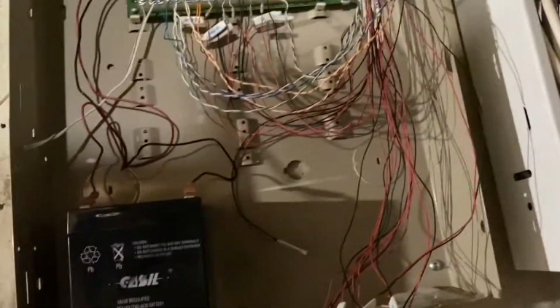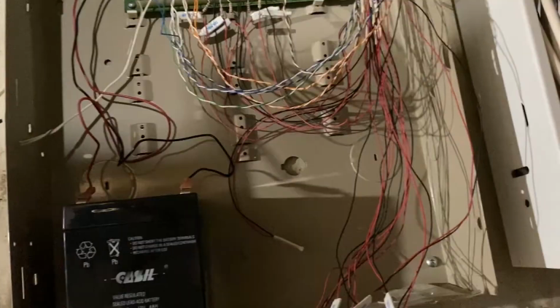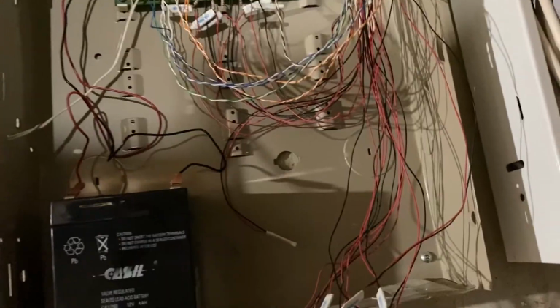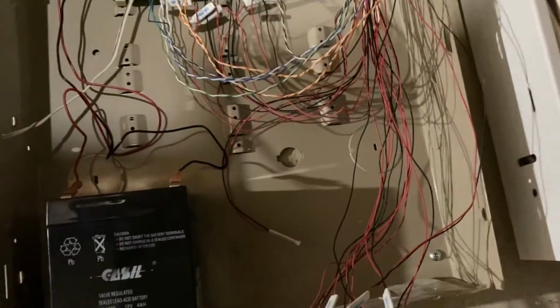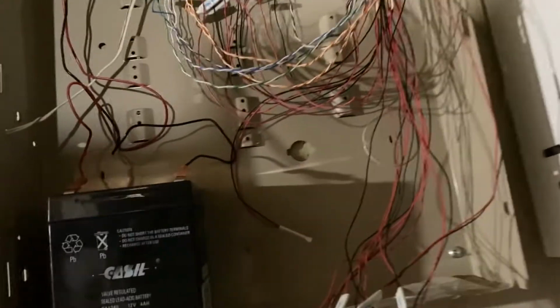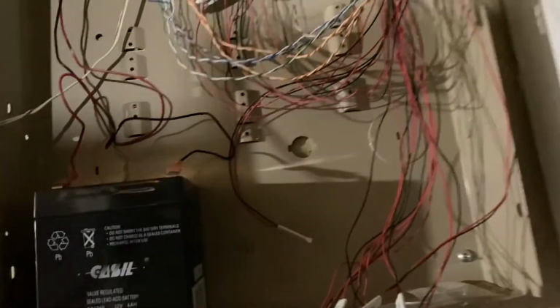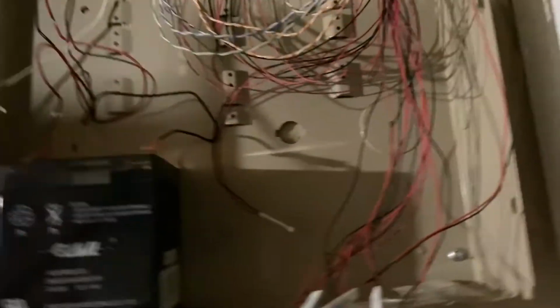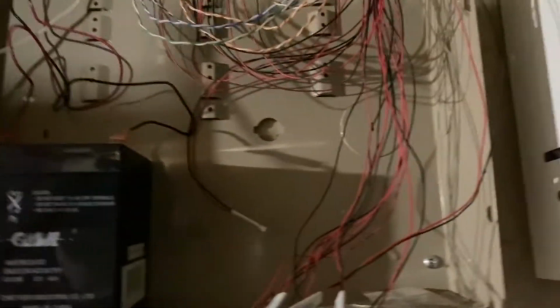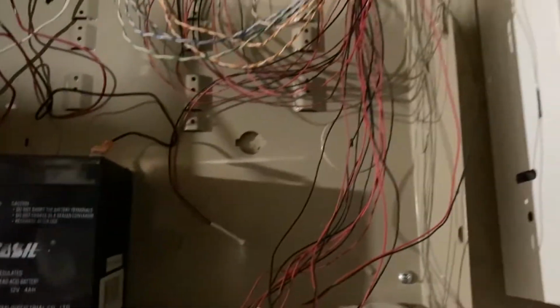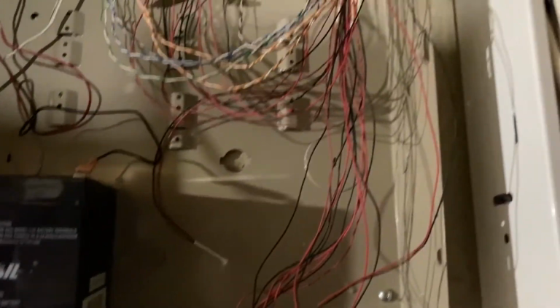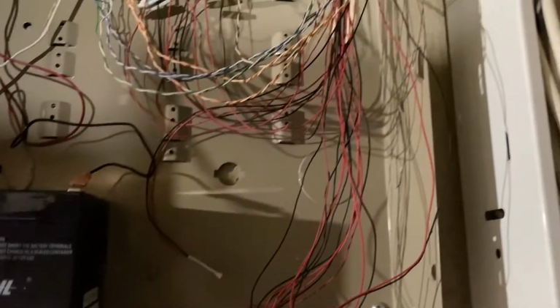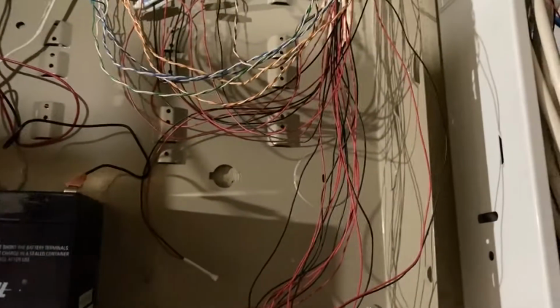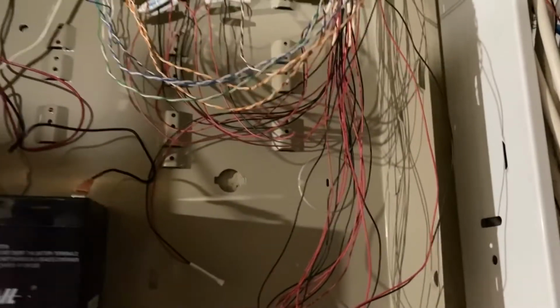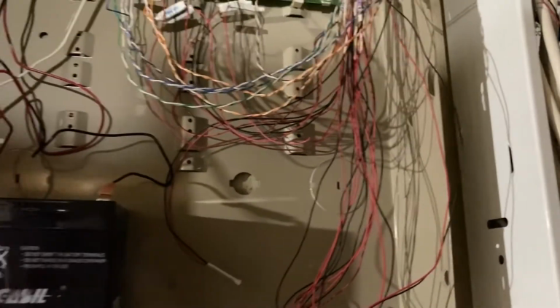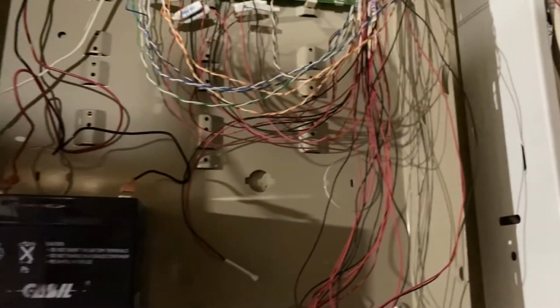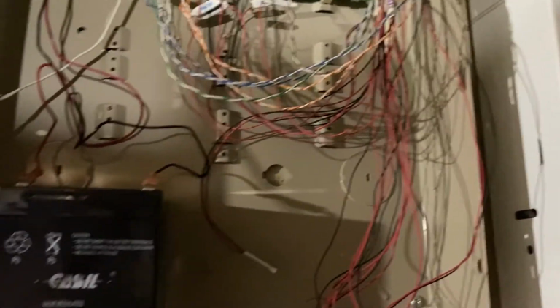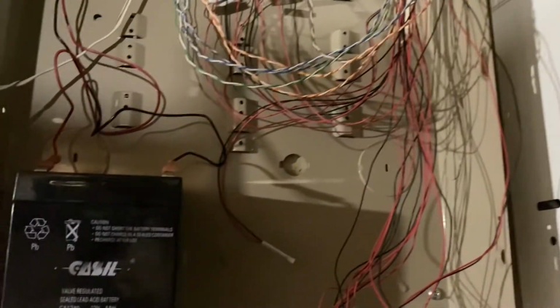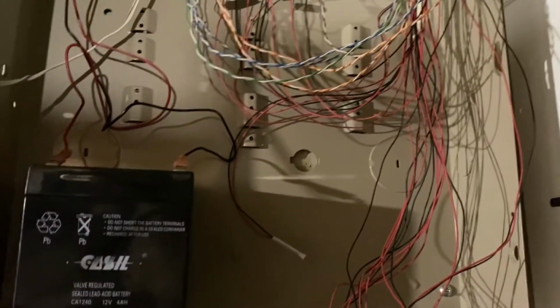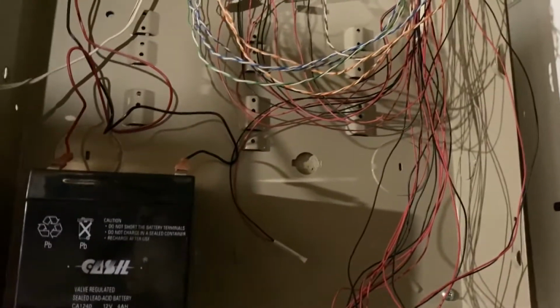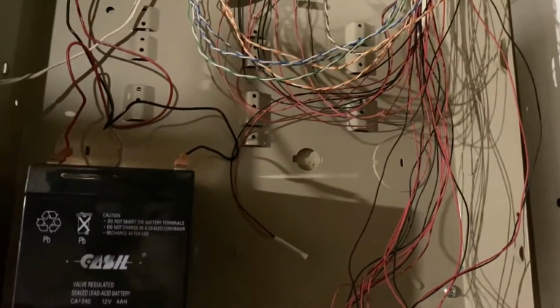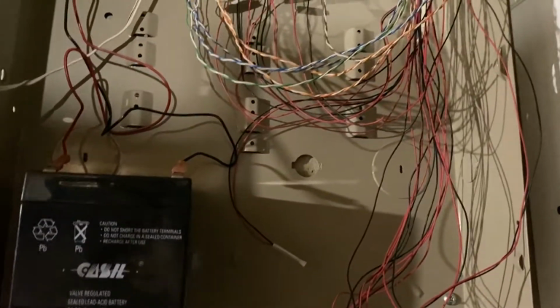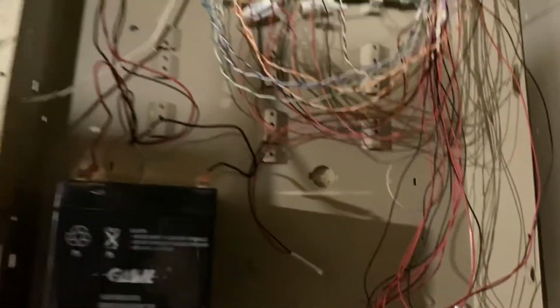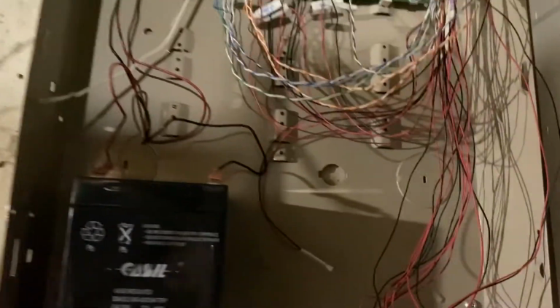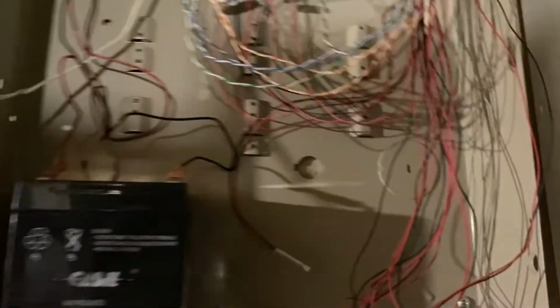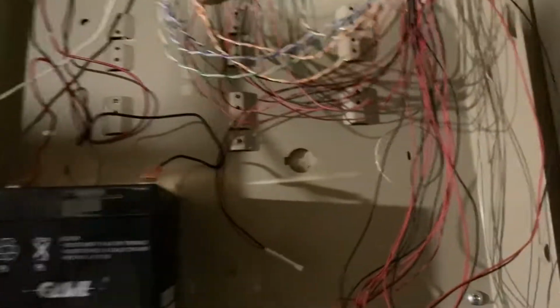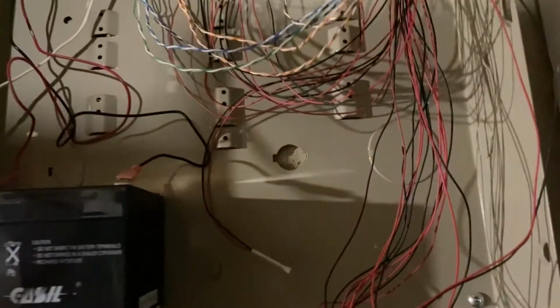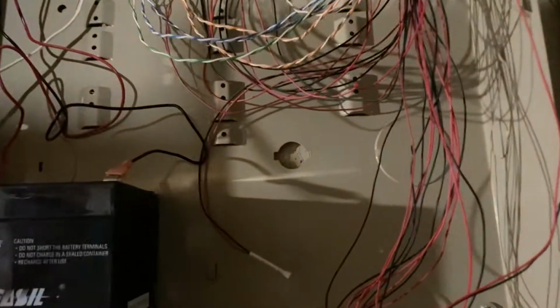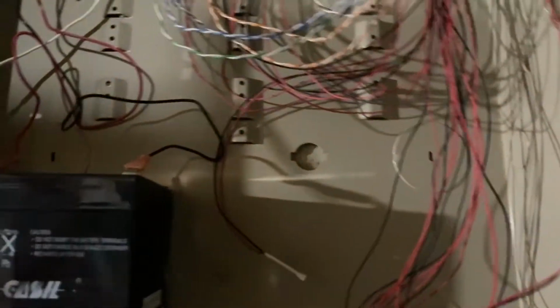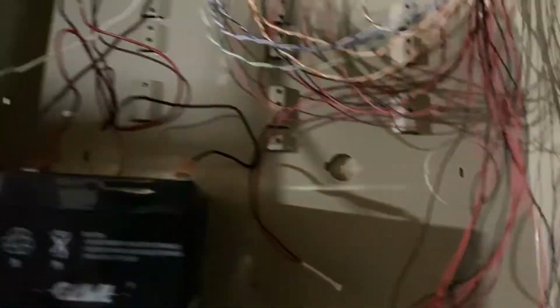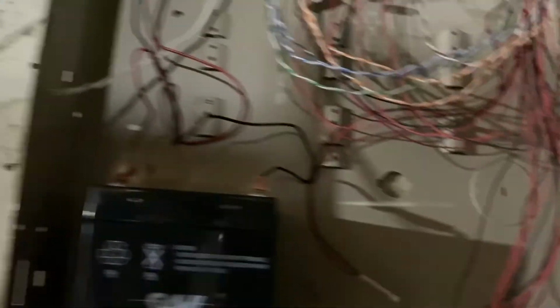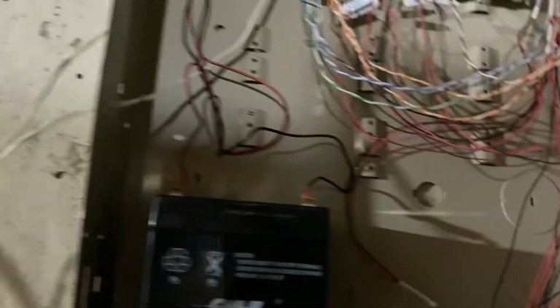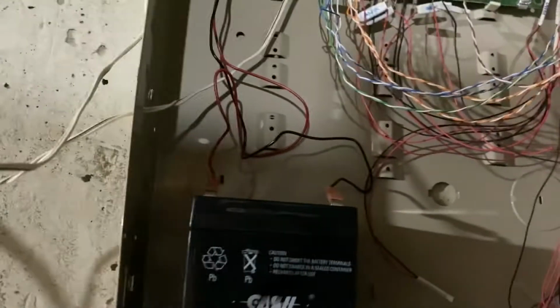It seems like a cut keypad wire. Maybe that's why the other keypad isn't working.